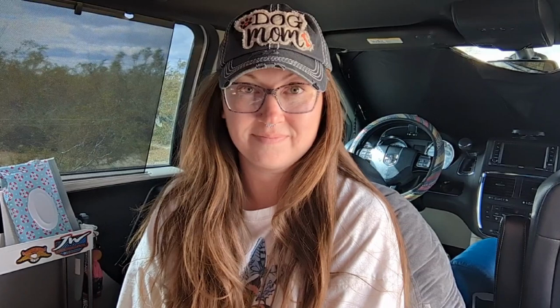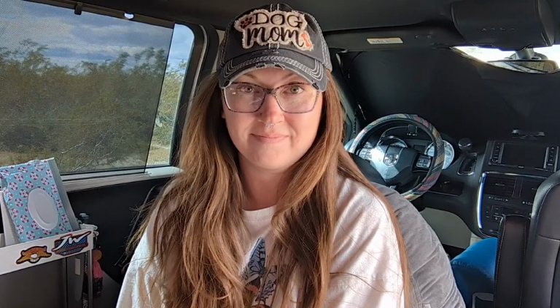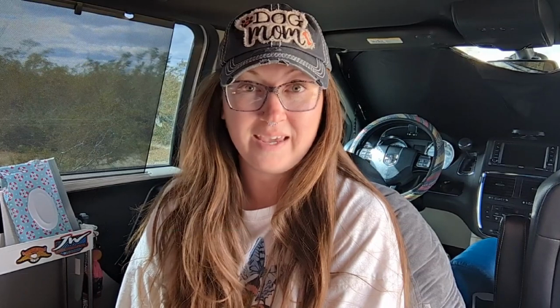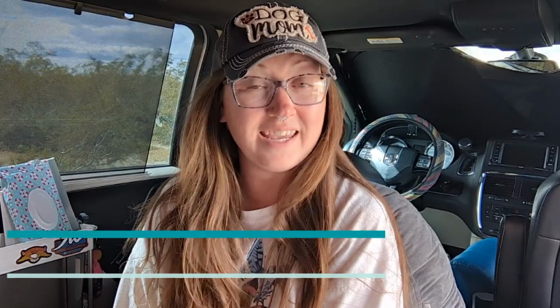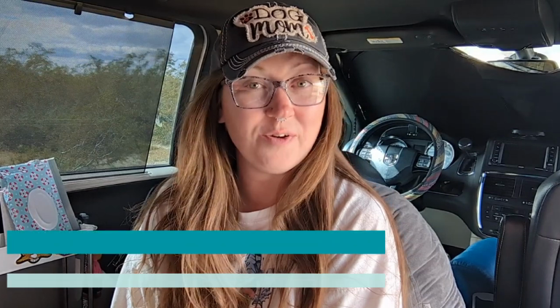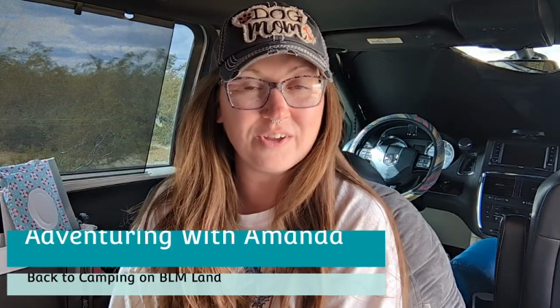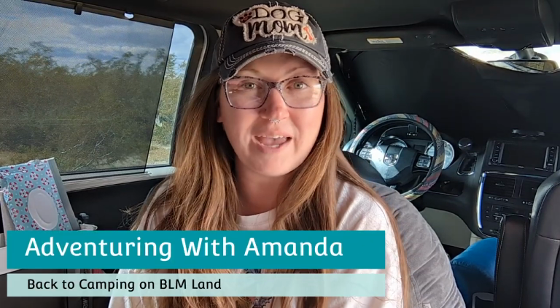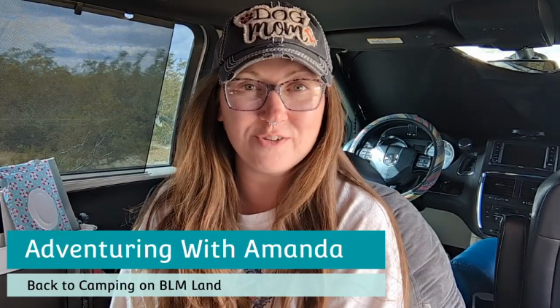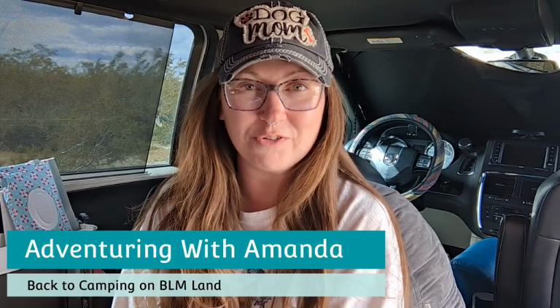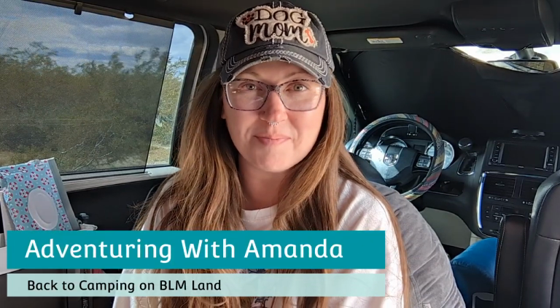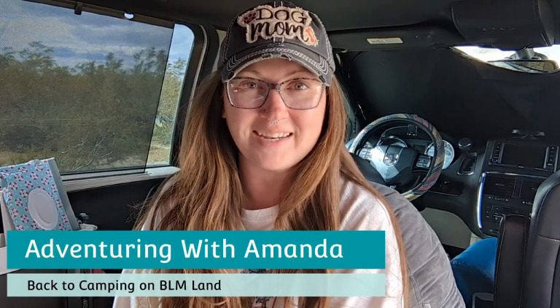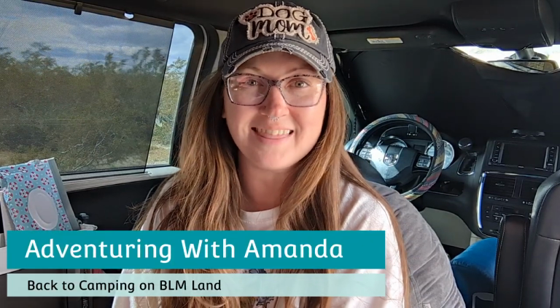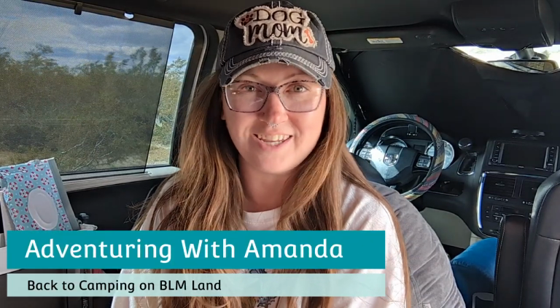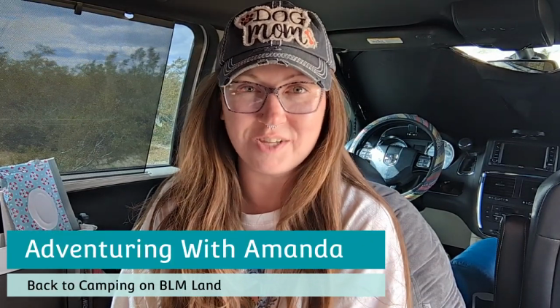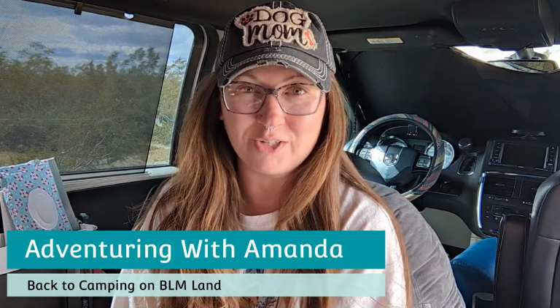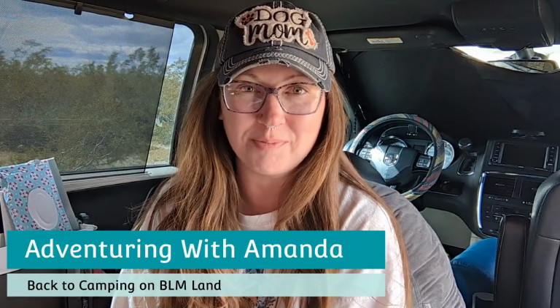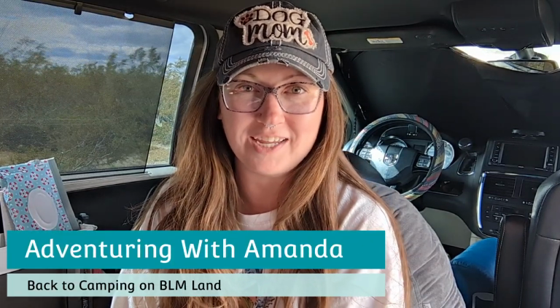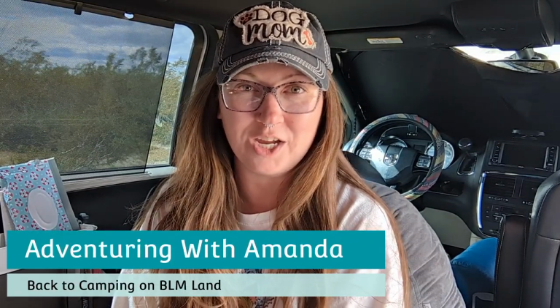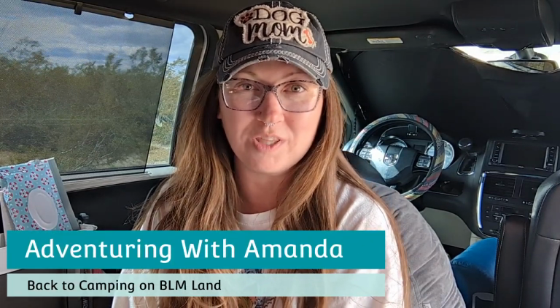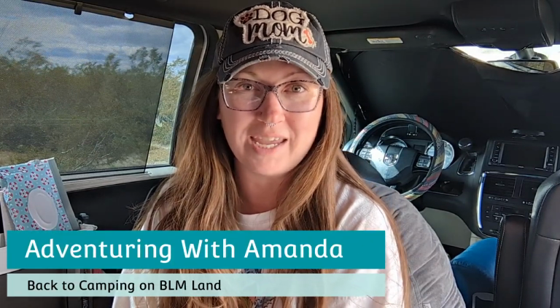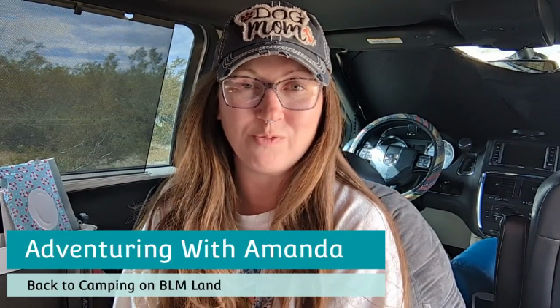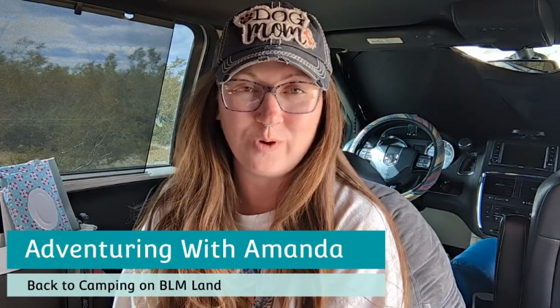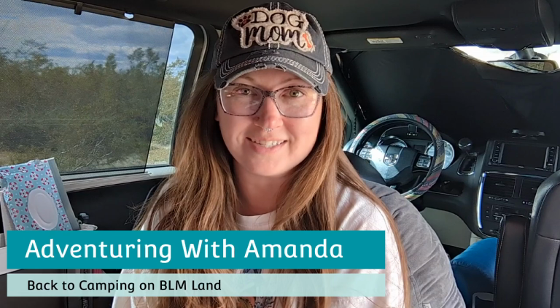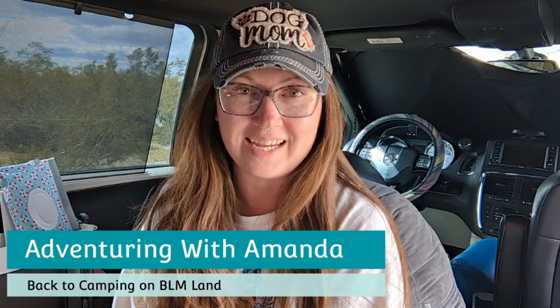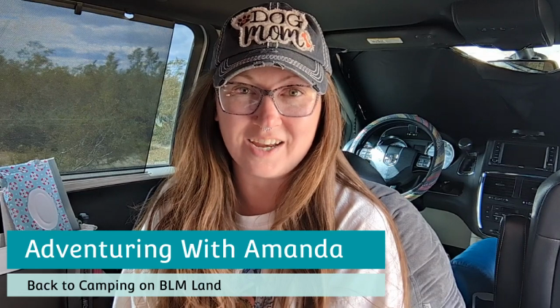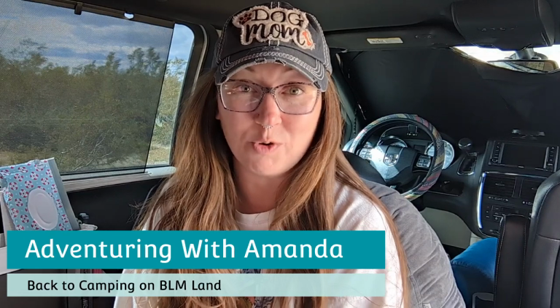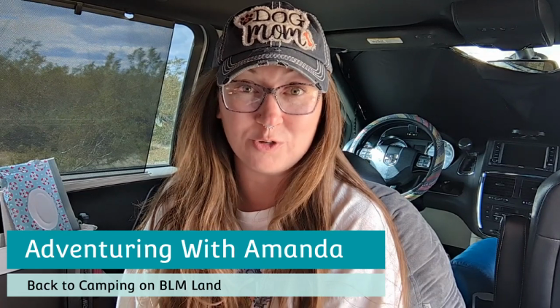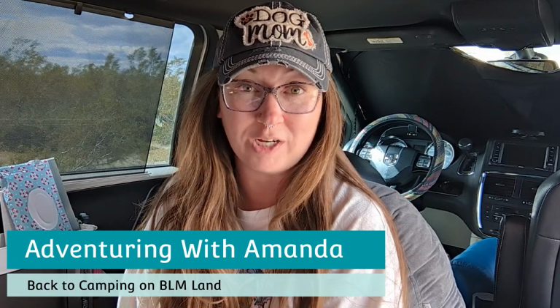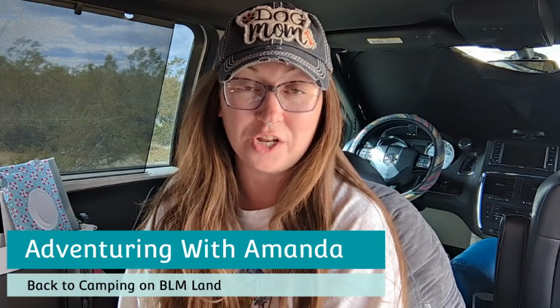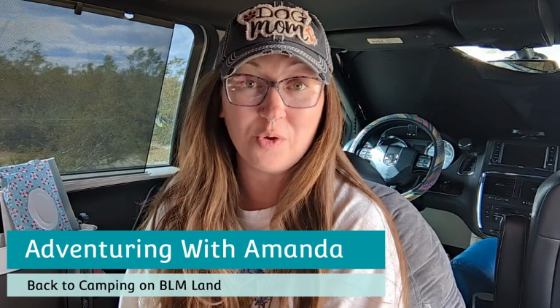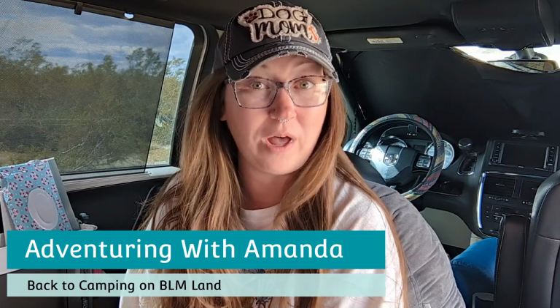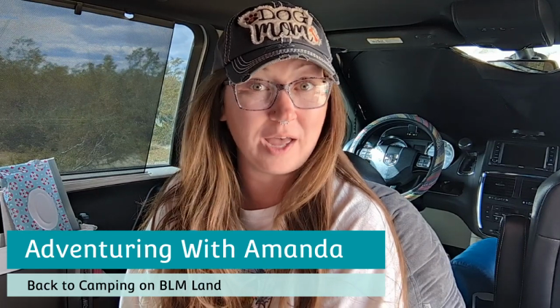Hey y'all, welcome back to Adventuring with Amanda. Thank you so much for being here with me and Winston. If you are new to my channel, welcome.